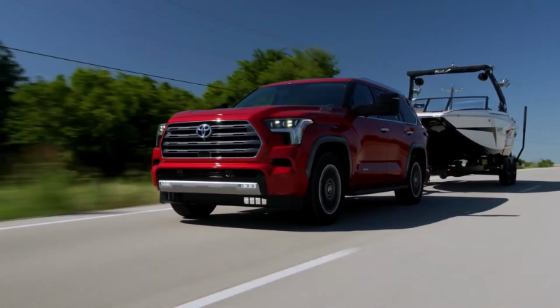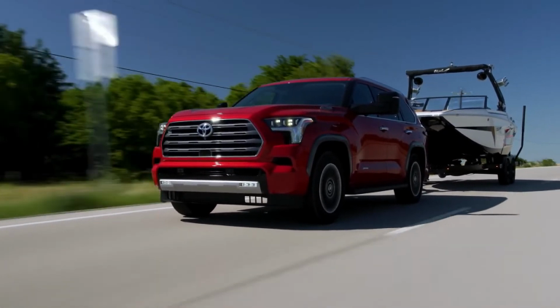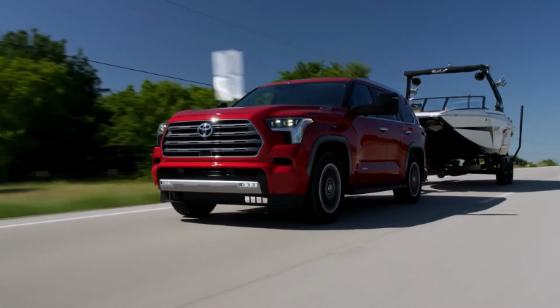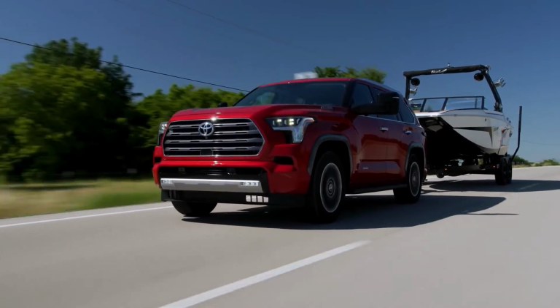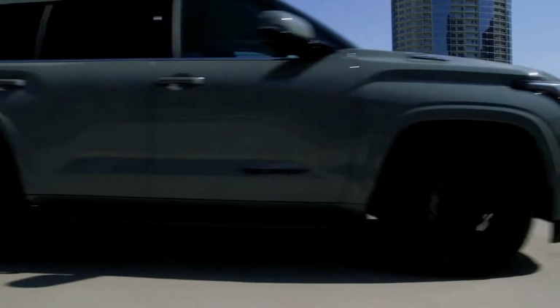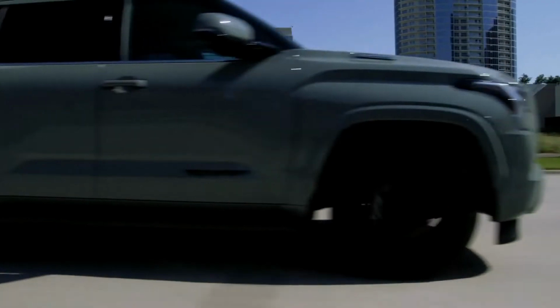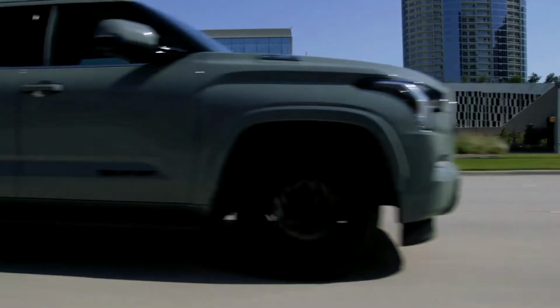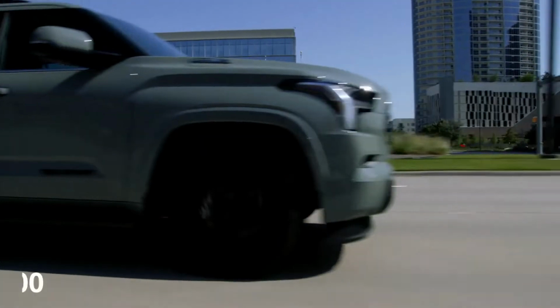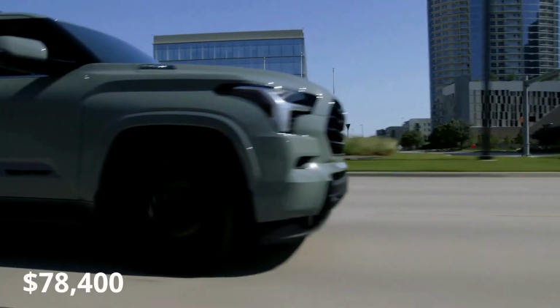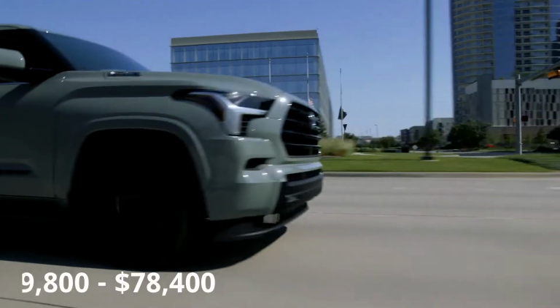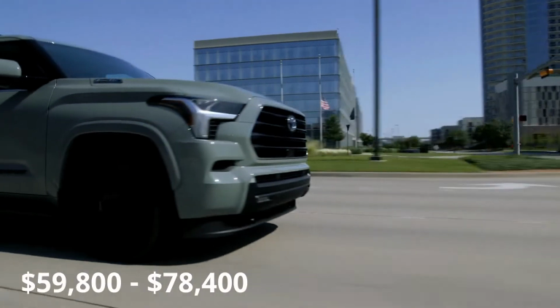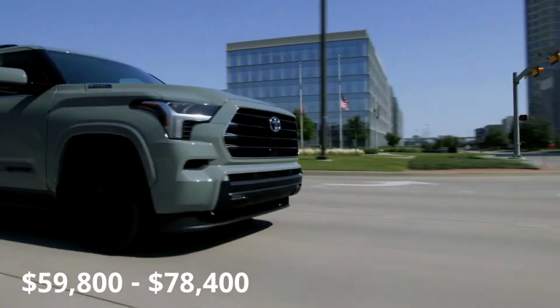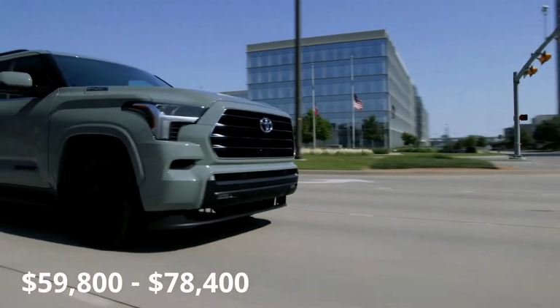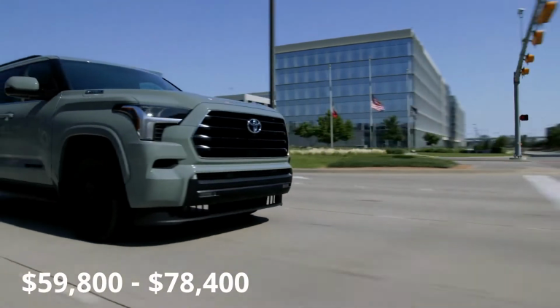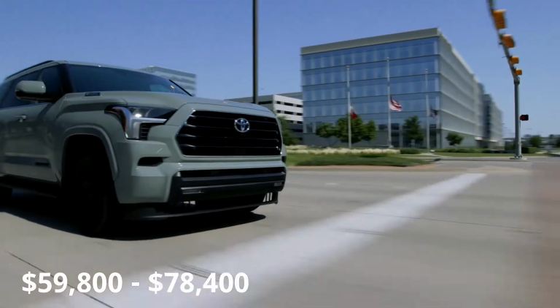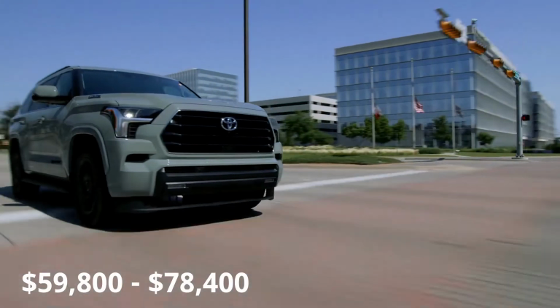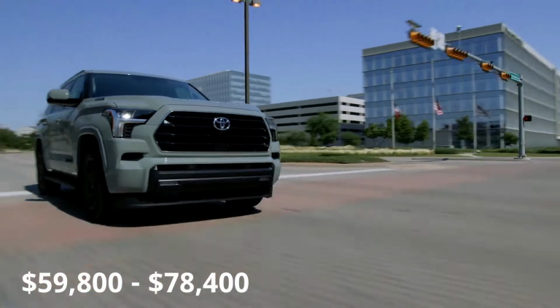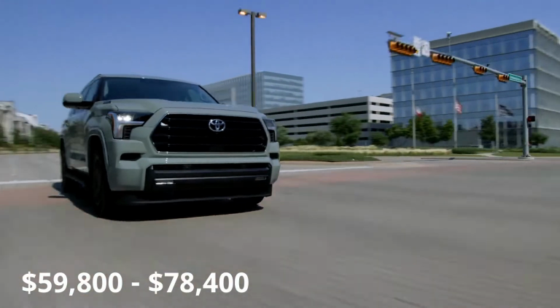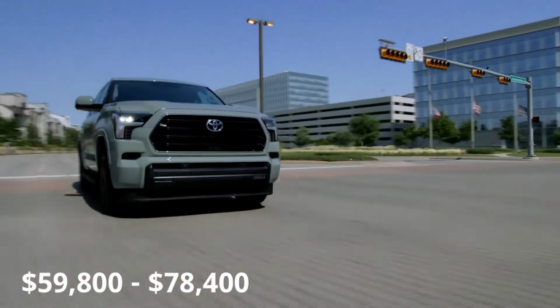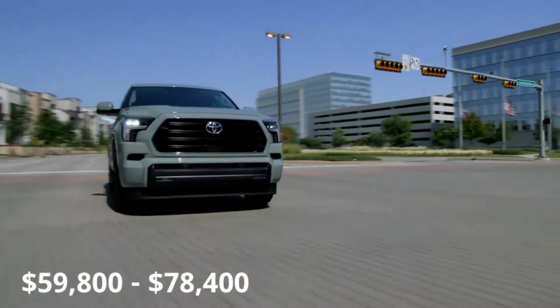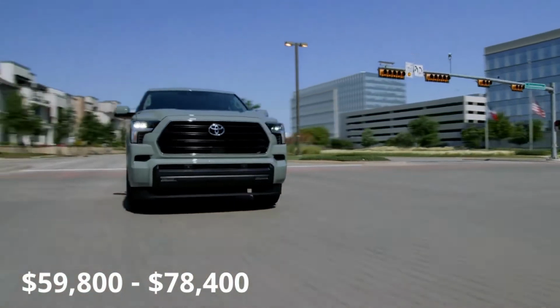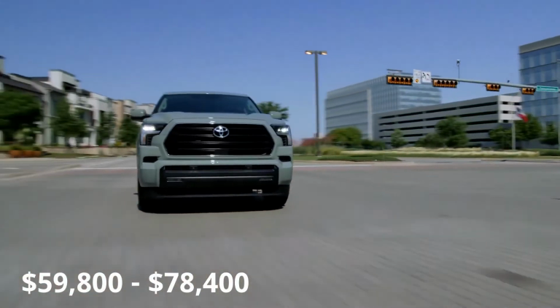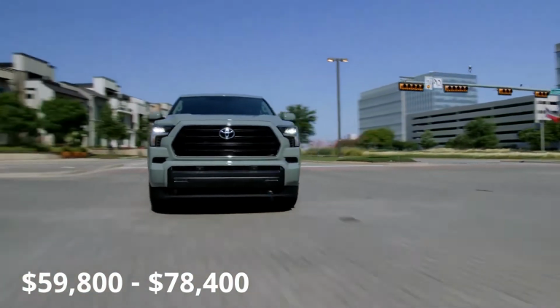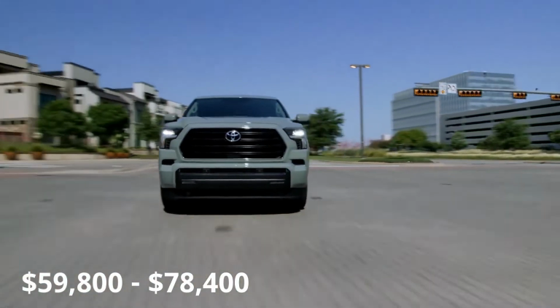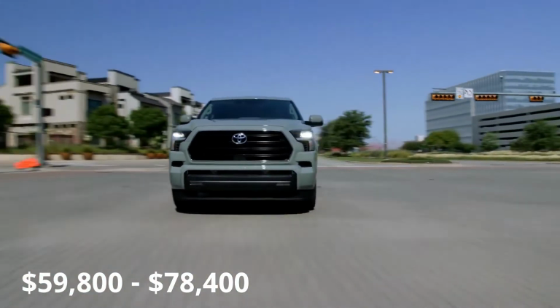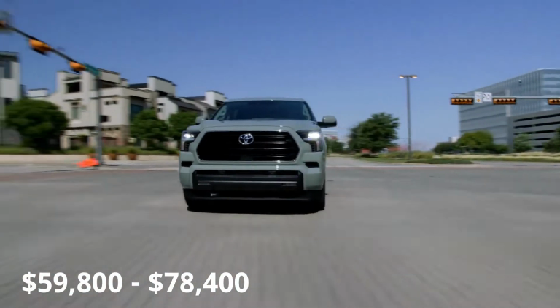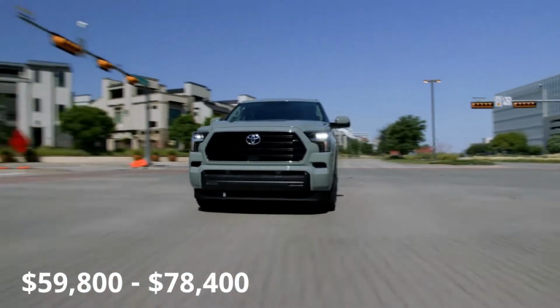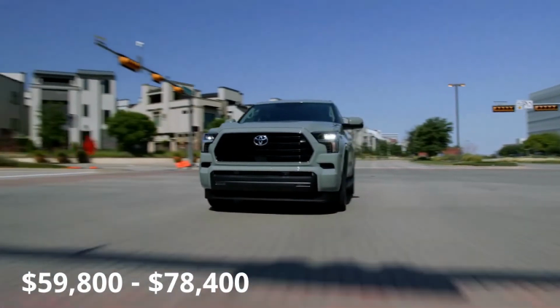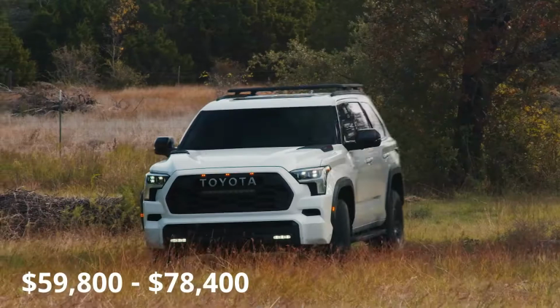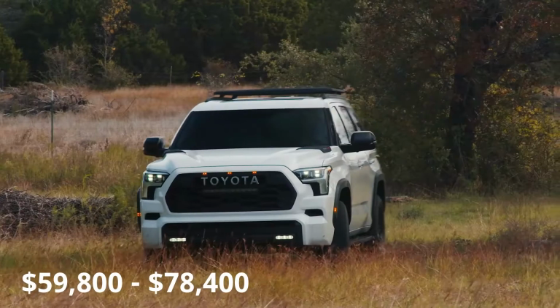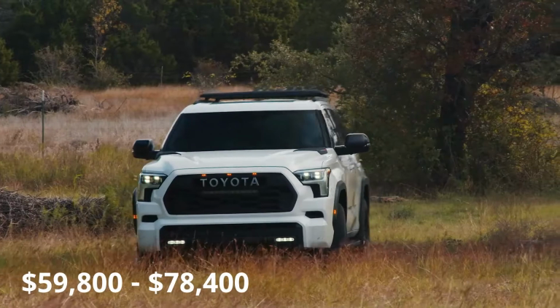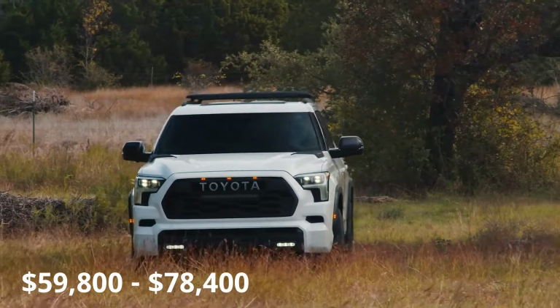Prices for the new Sequoia start at $59,800 and go all the way up to $78,400.